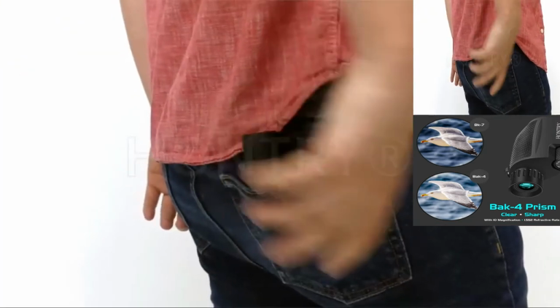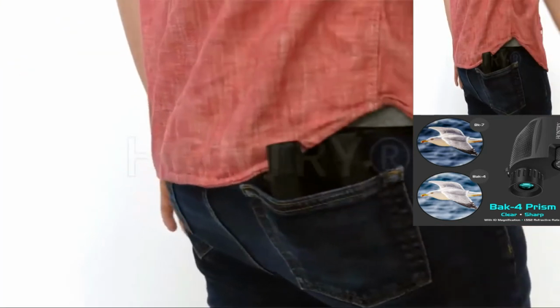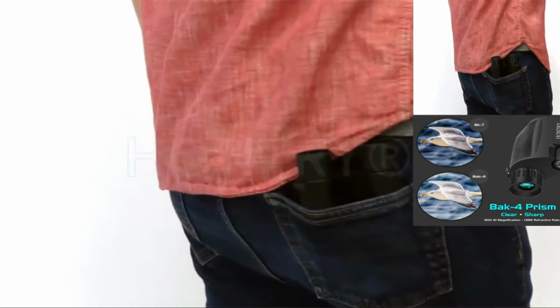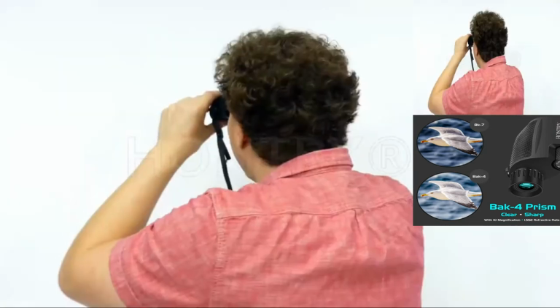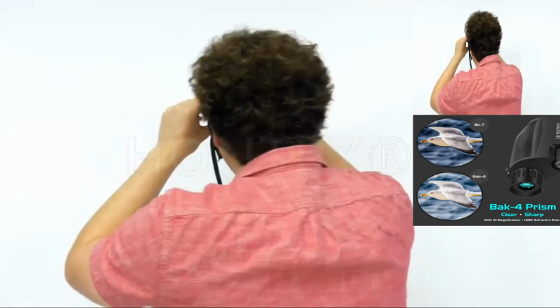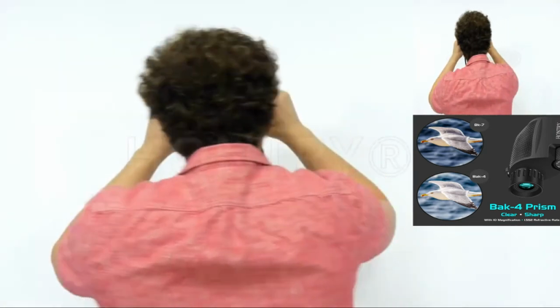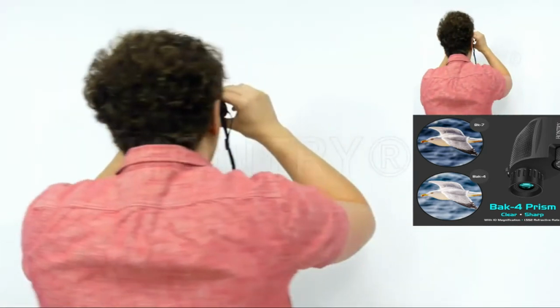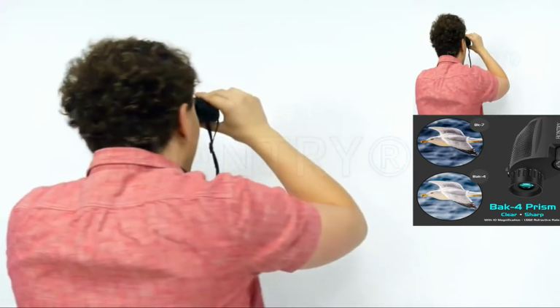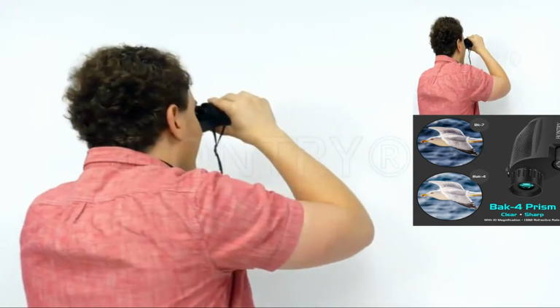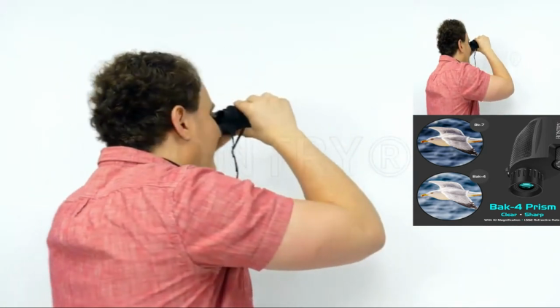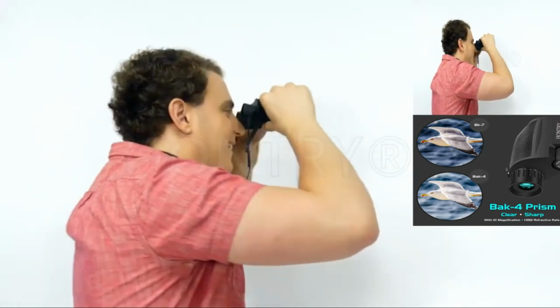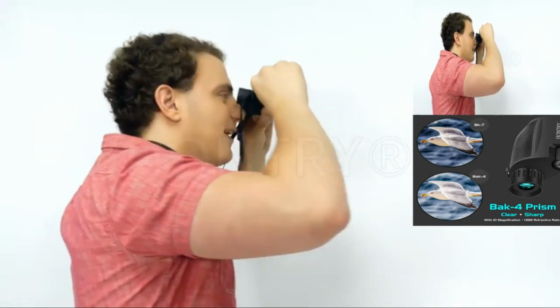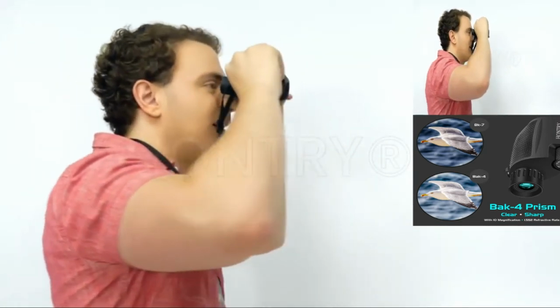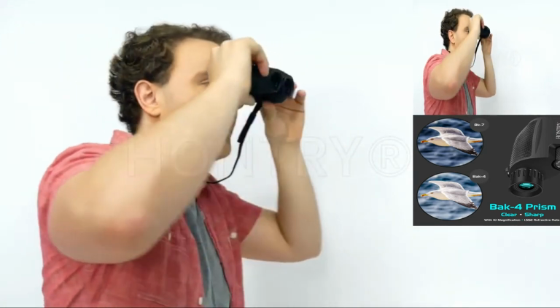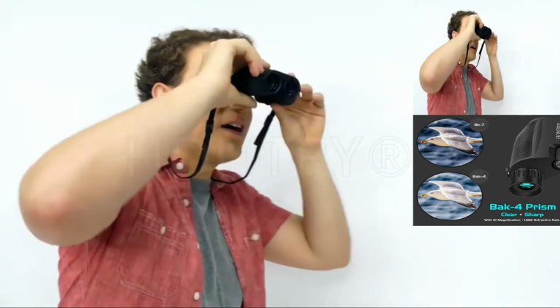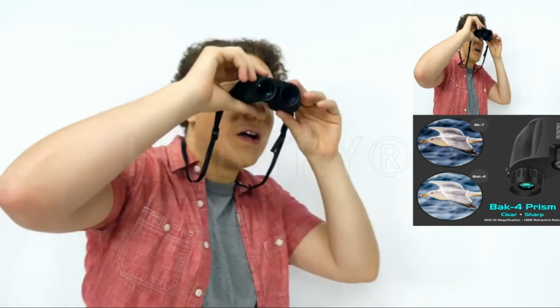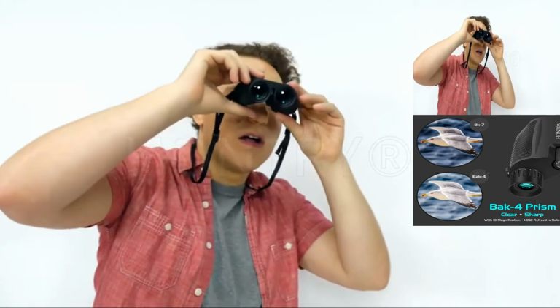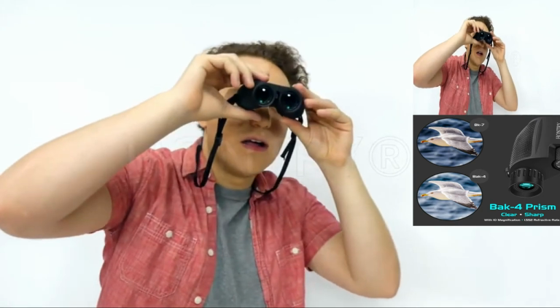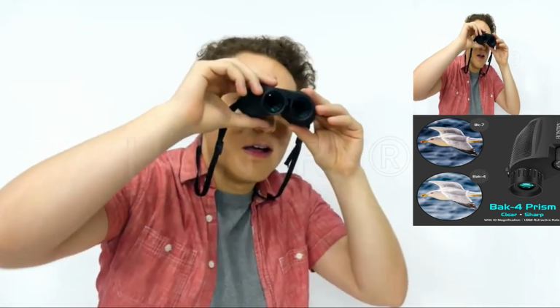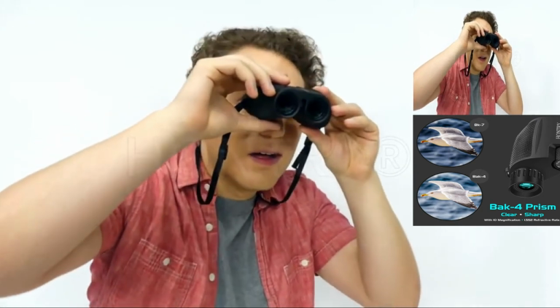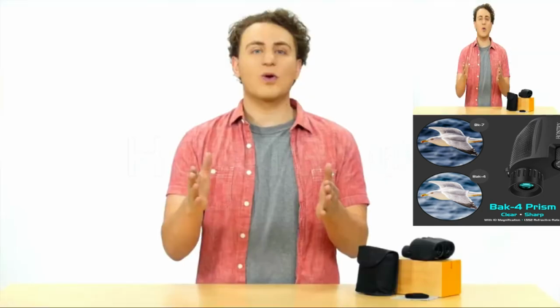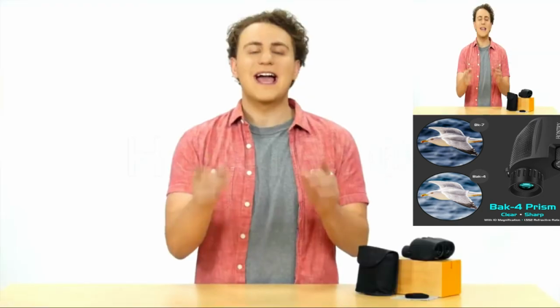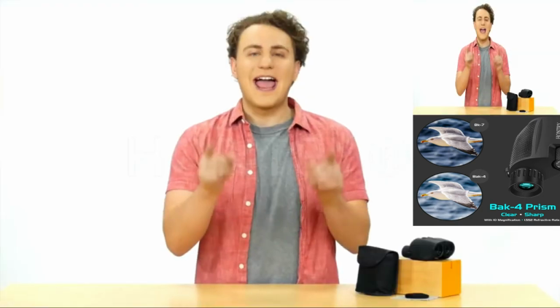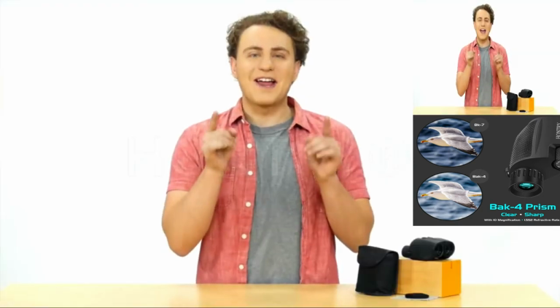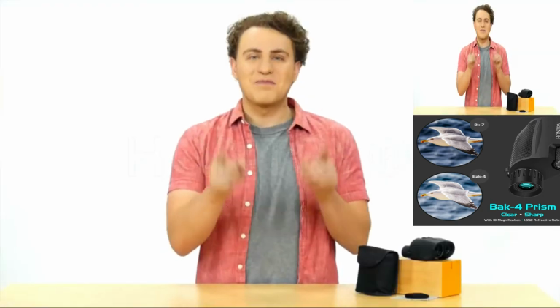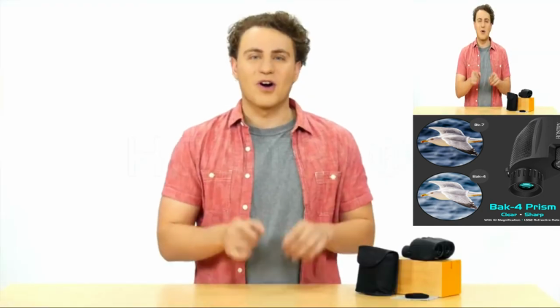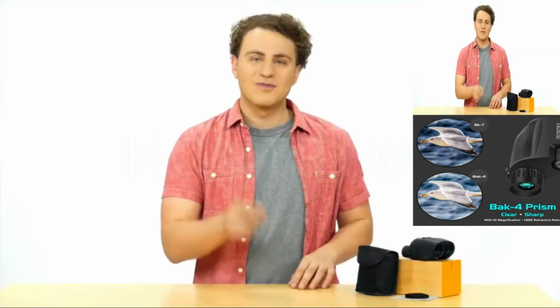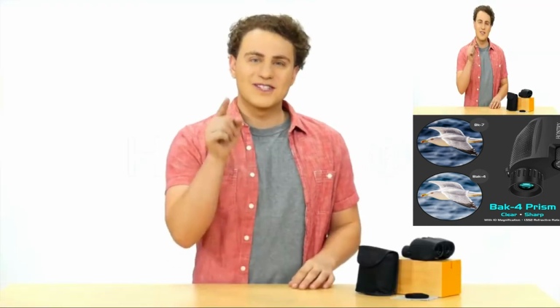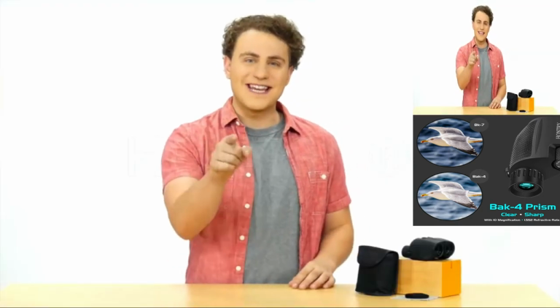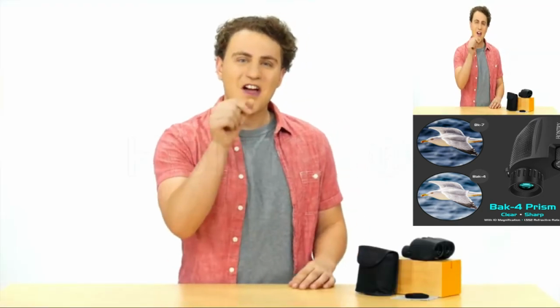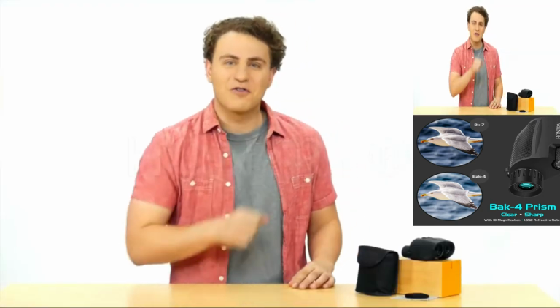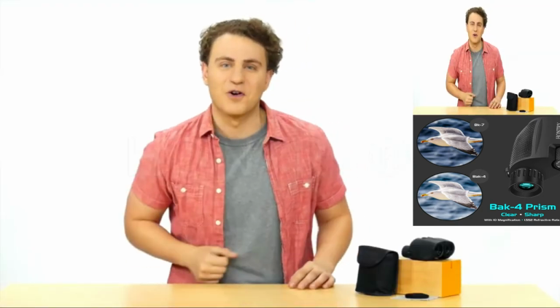Great for bird watchers, hunters, hikers, spectators, feeder goers, and more. See further.